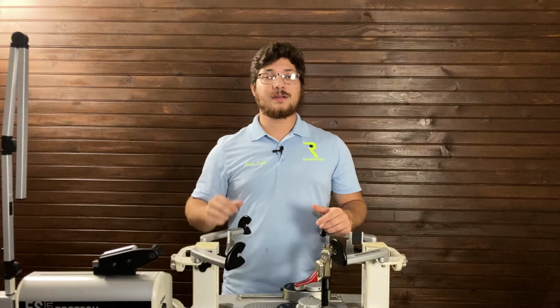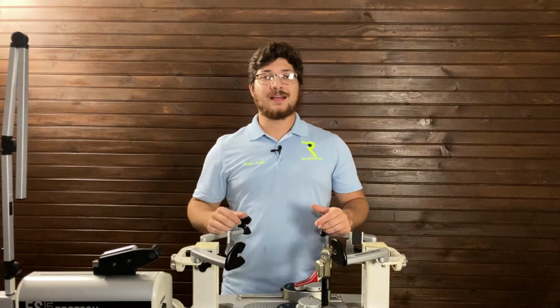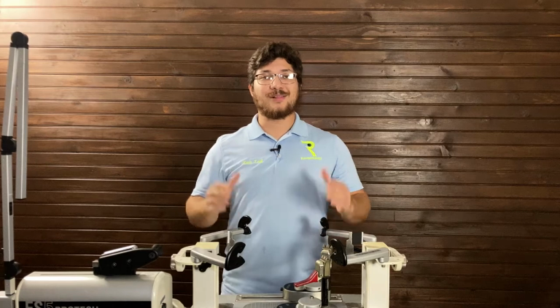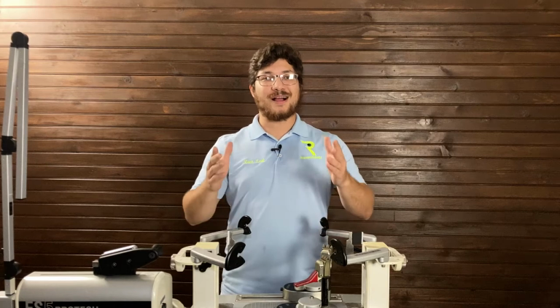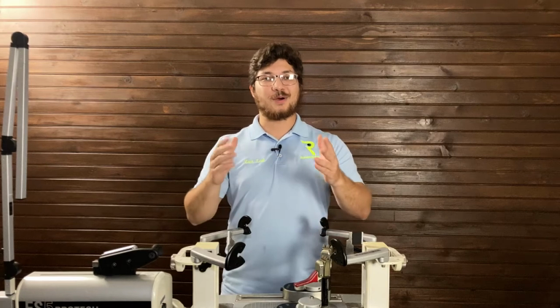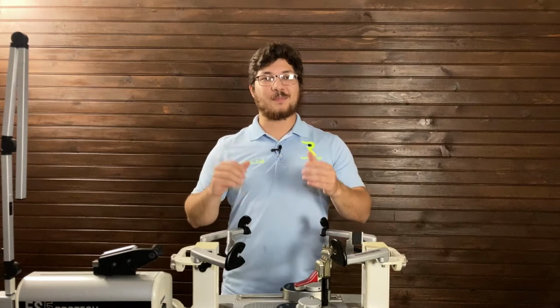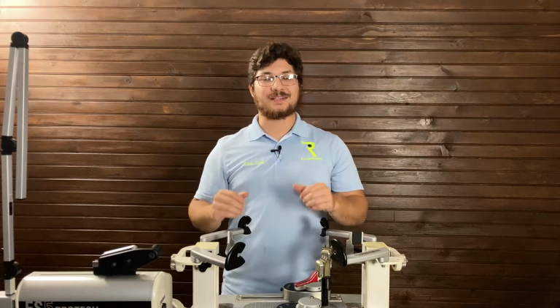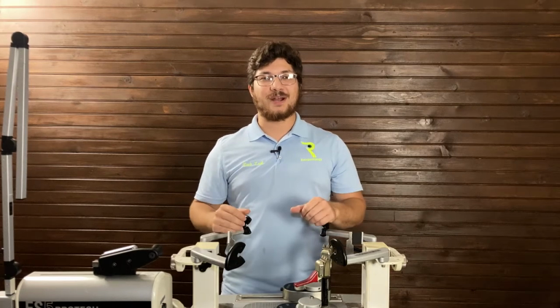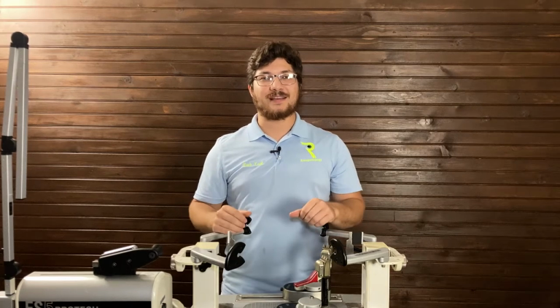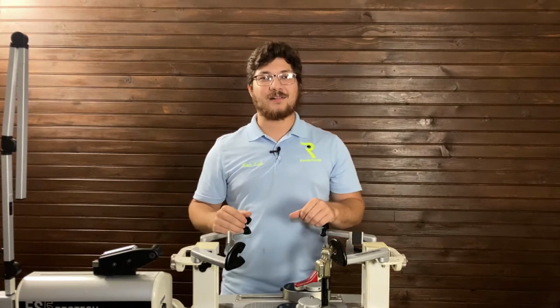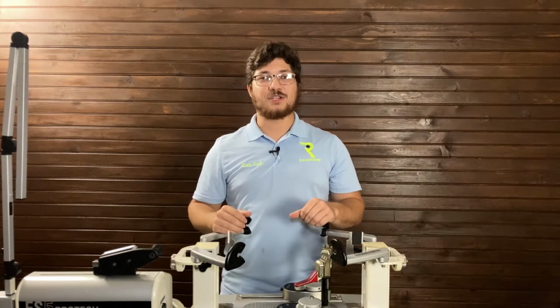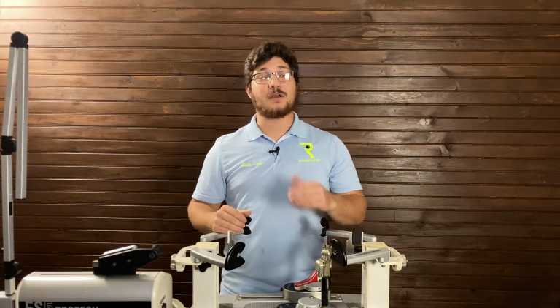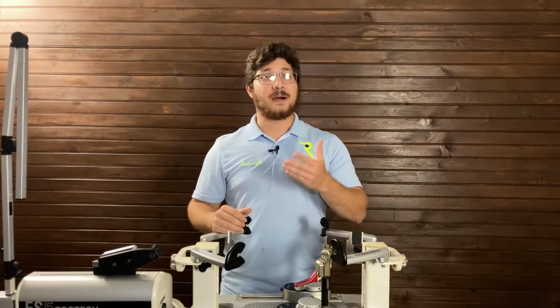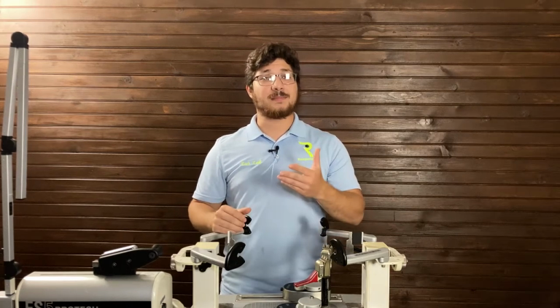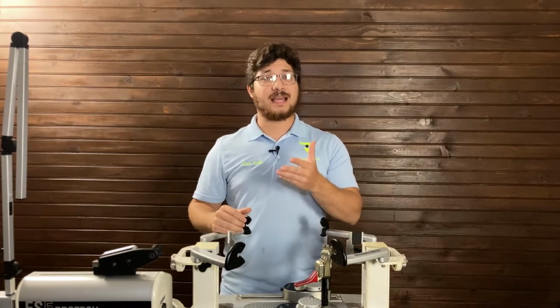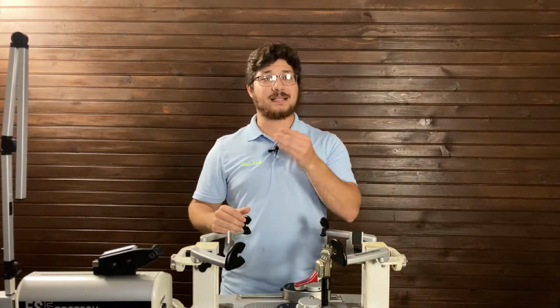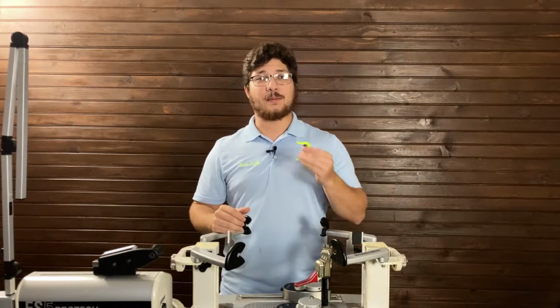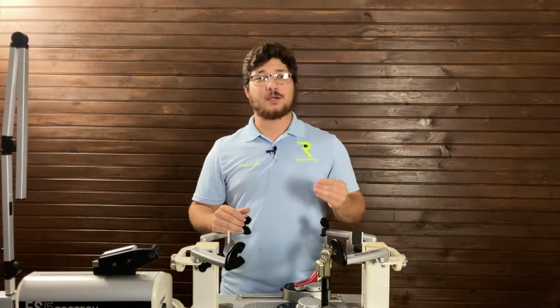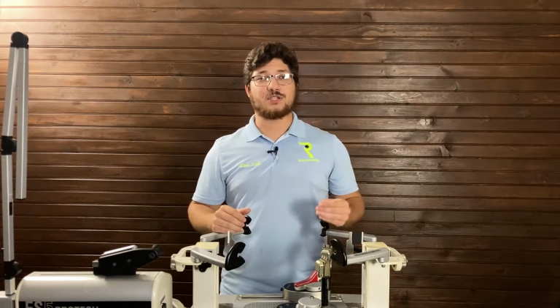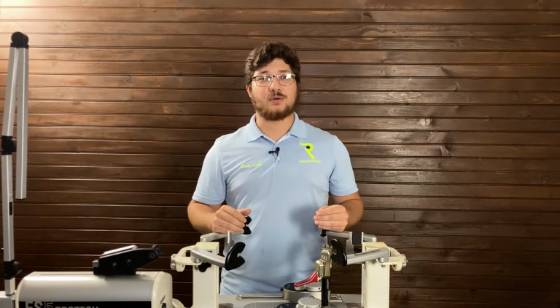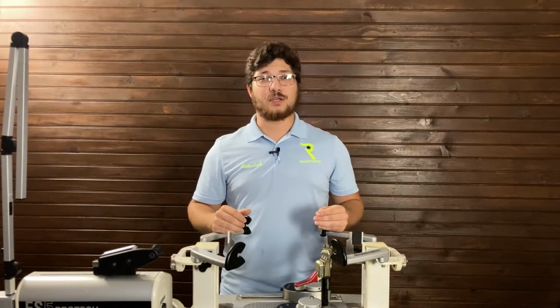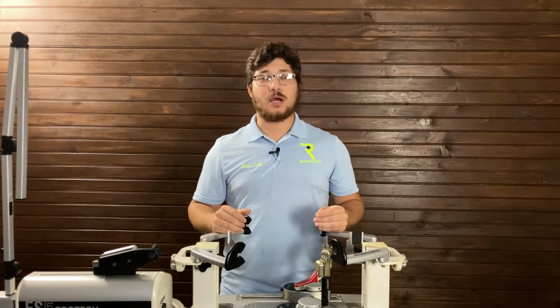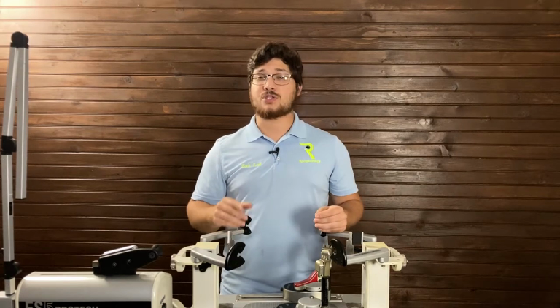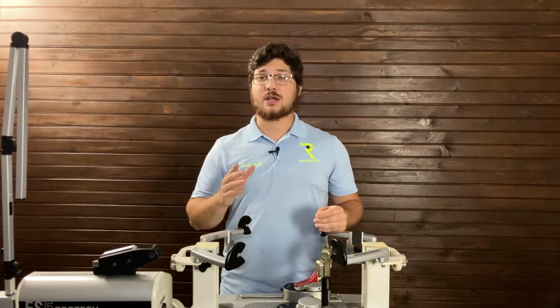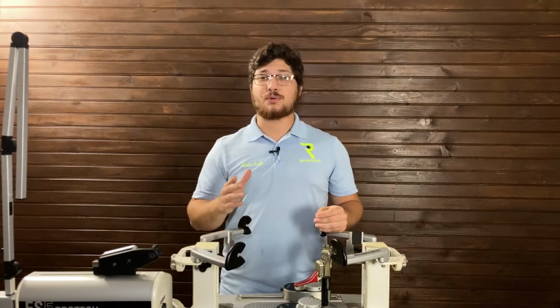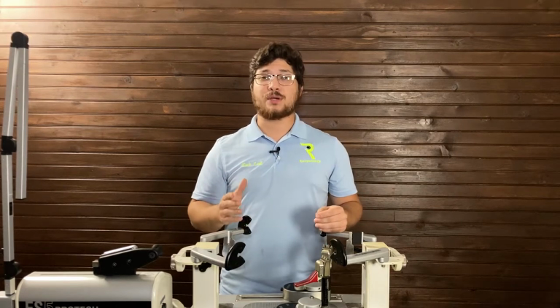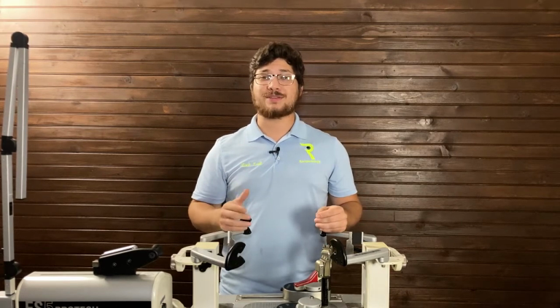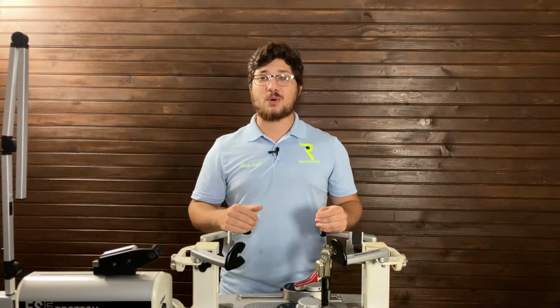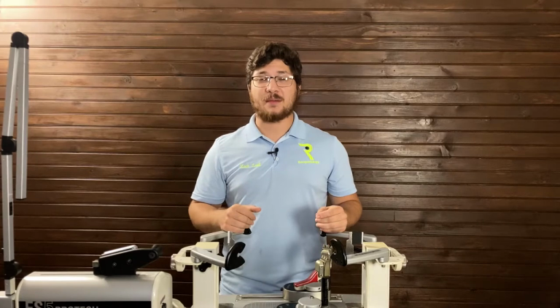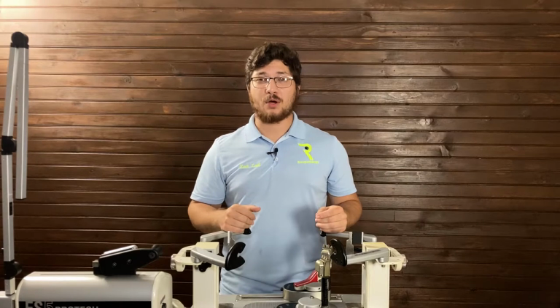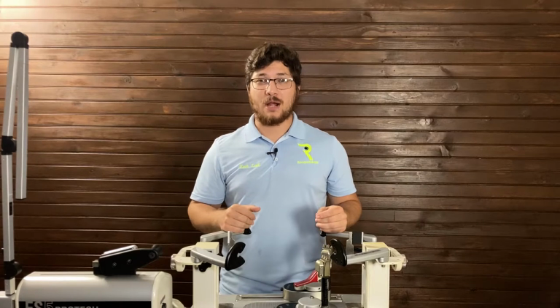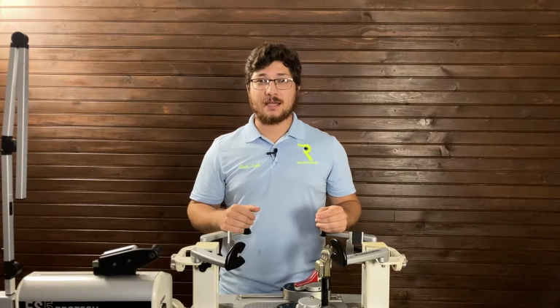Hello guys, welcome back to Racketology. My name is Zach and today I'm going to be showing you how to string a ProKenex racquetball racquet.